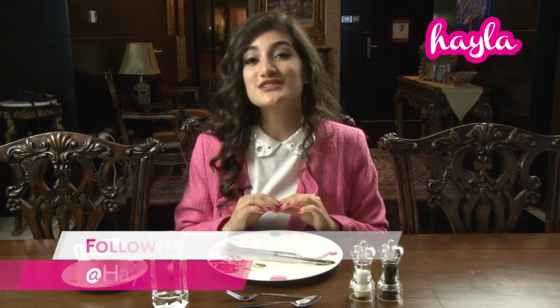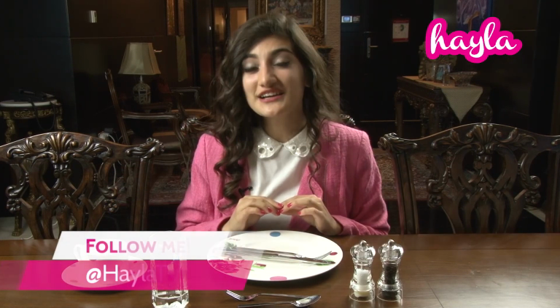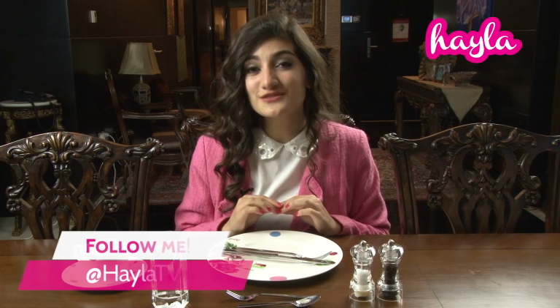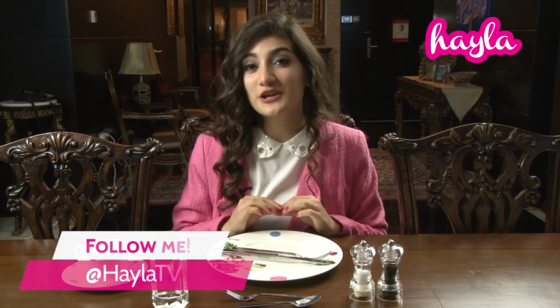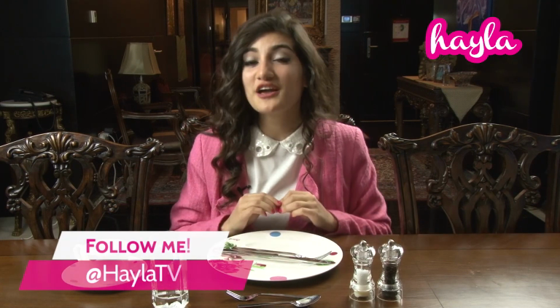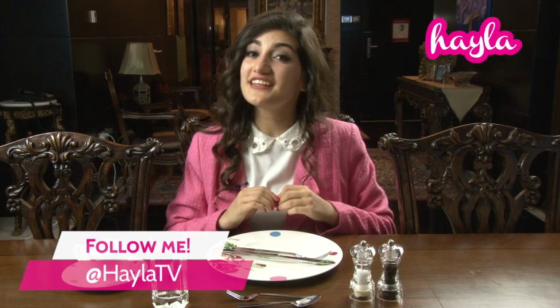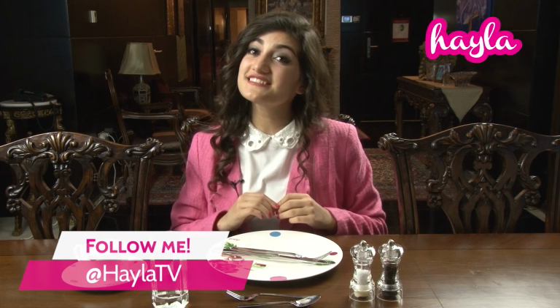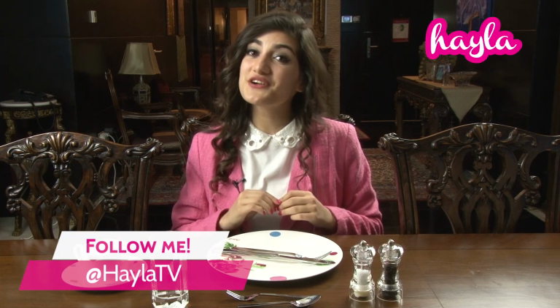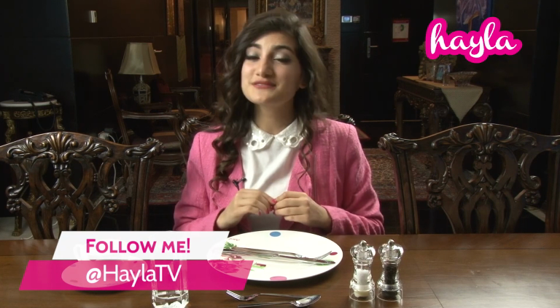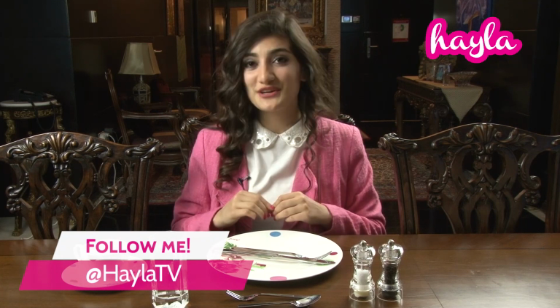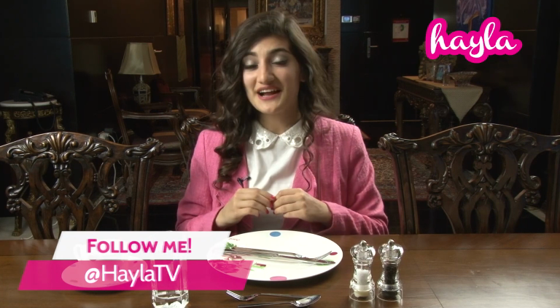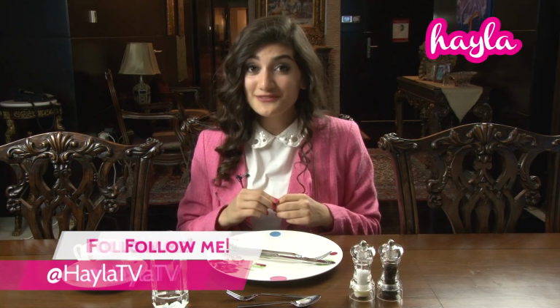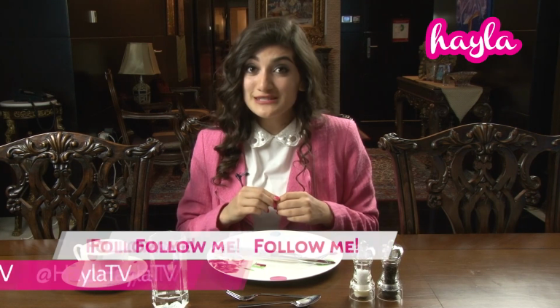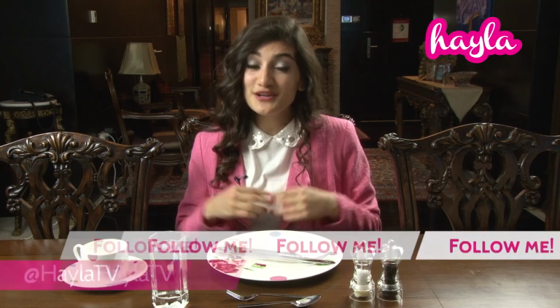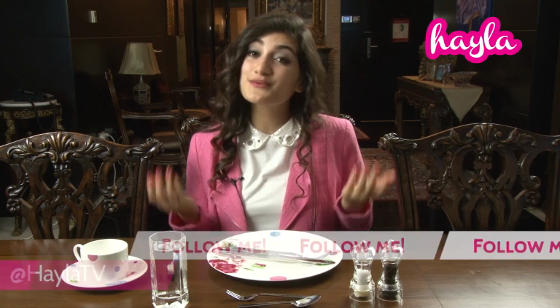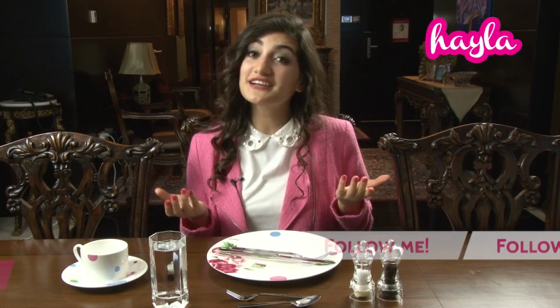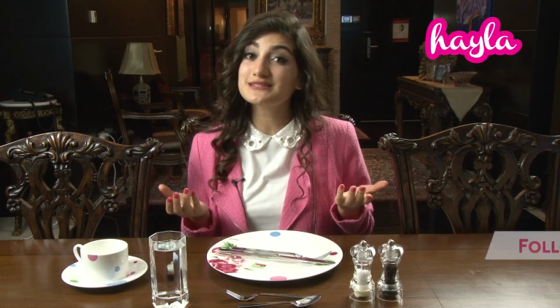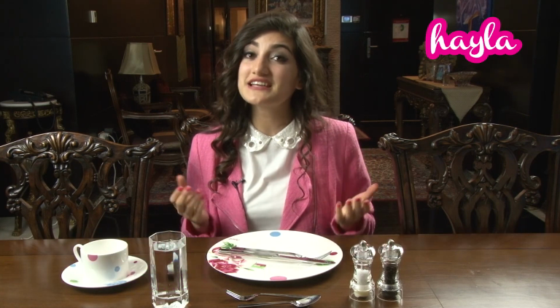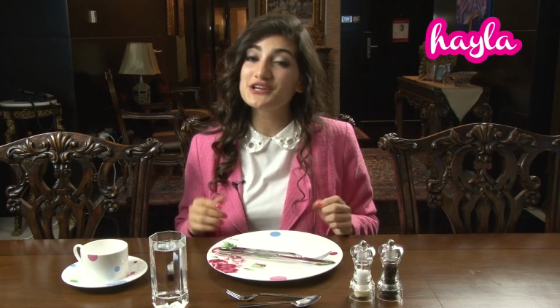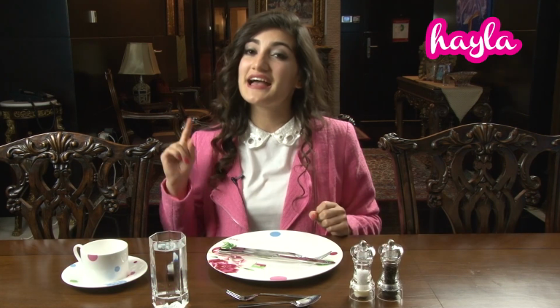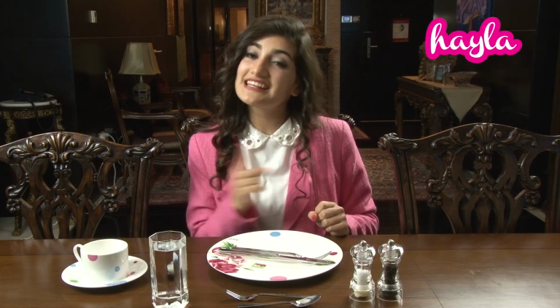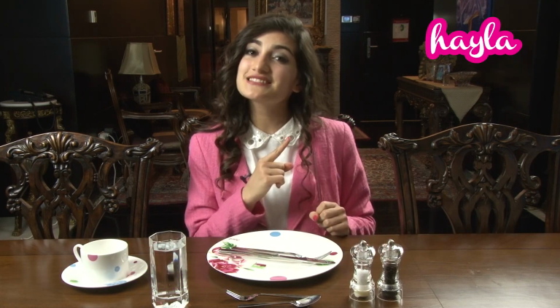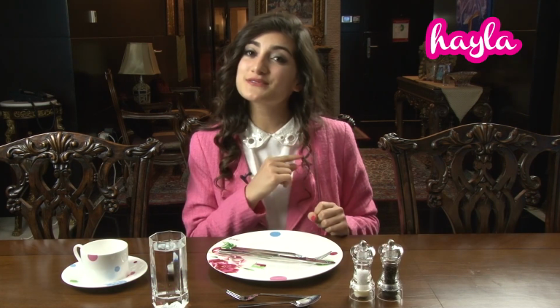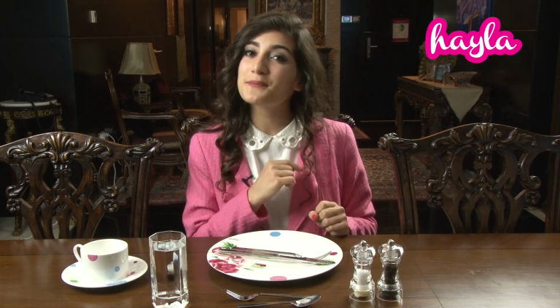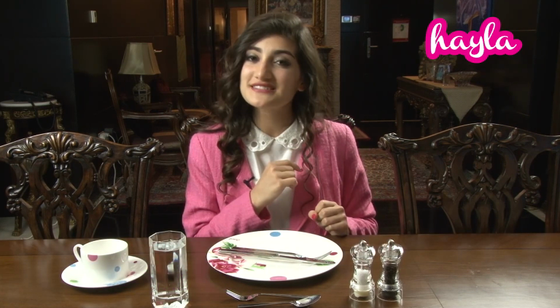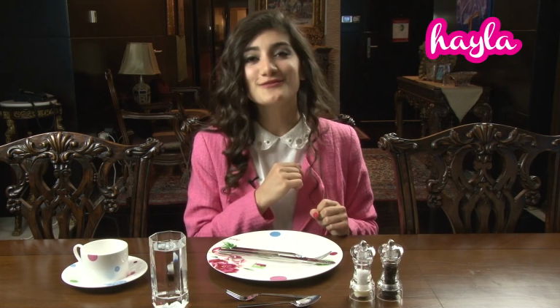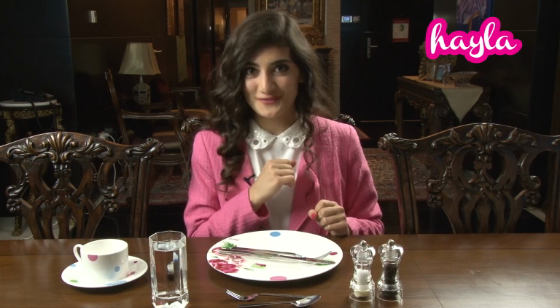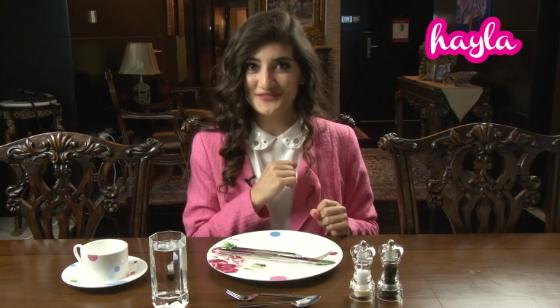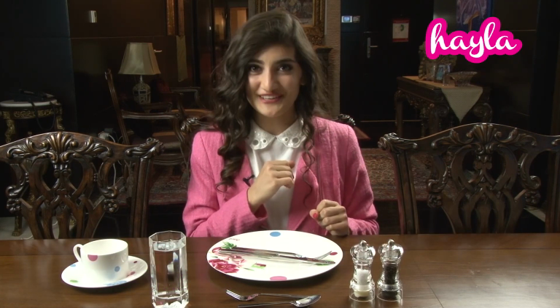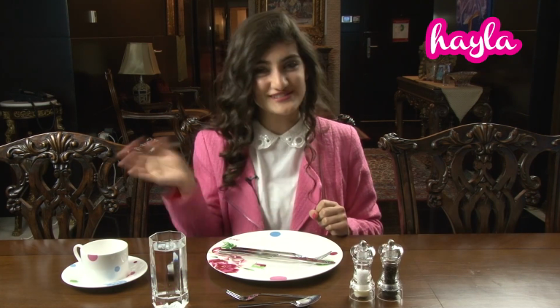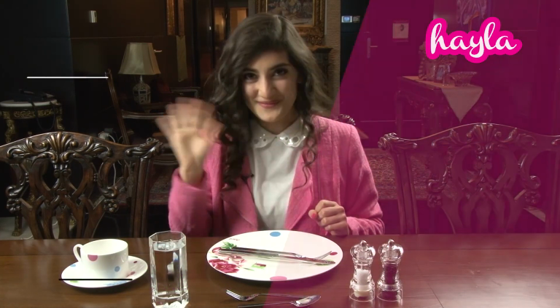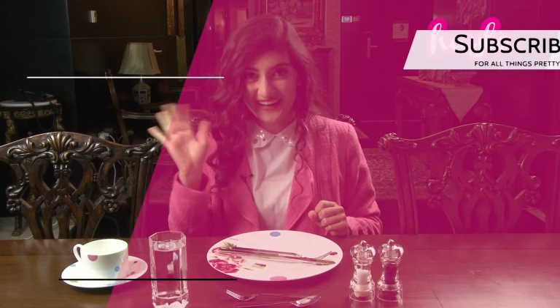Don't forget to follow me on Instagram, Twitter, and Facebook so we can gossip together, and hit the subscribe button for more videos. Bye!